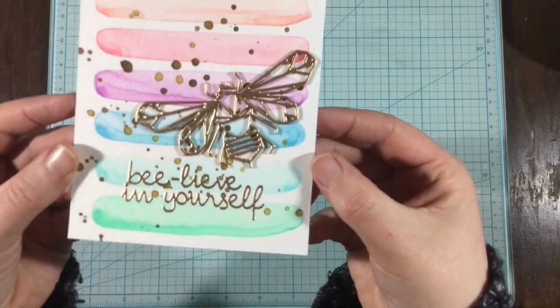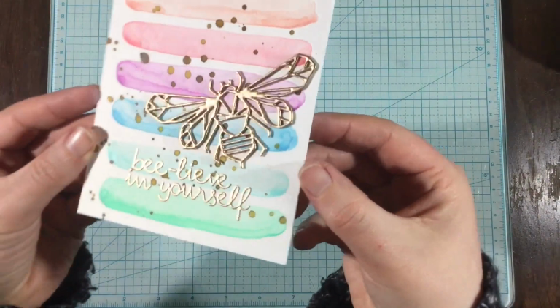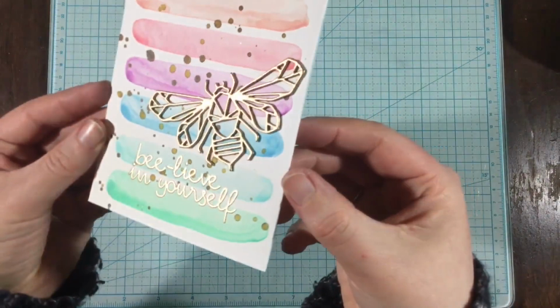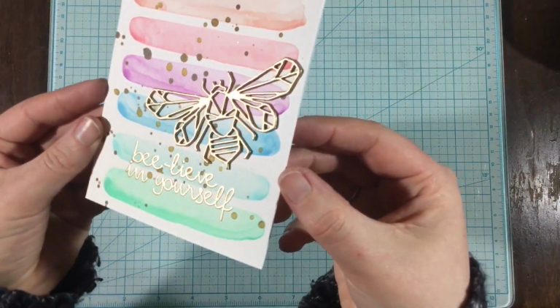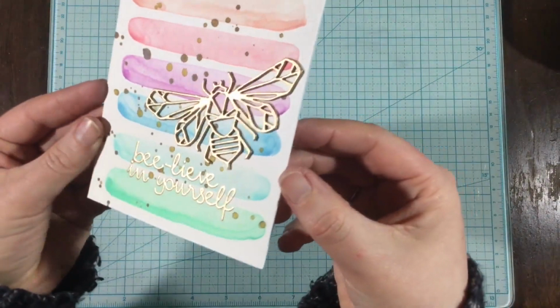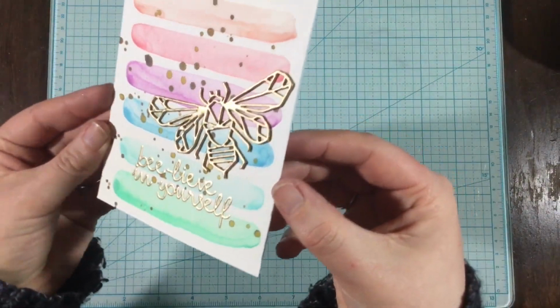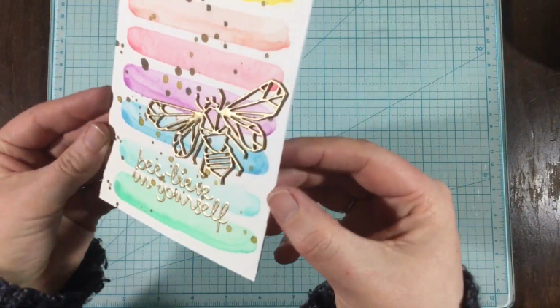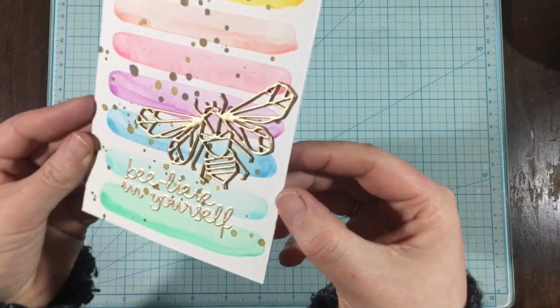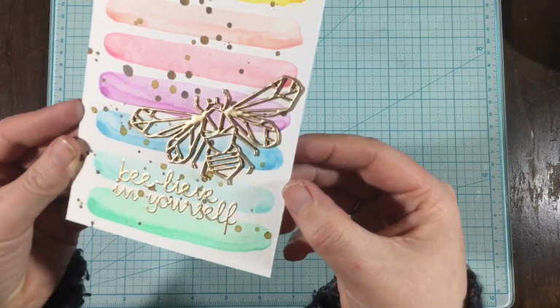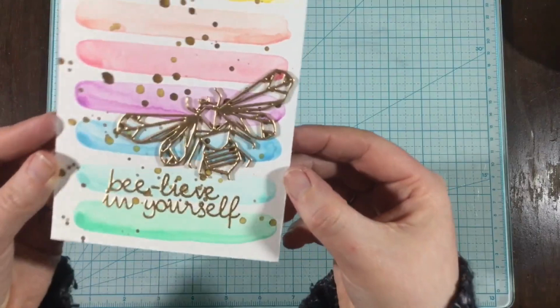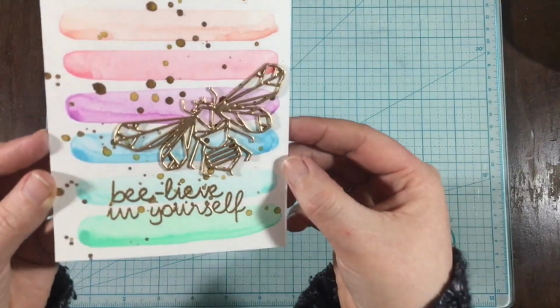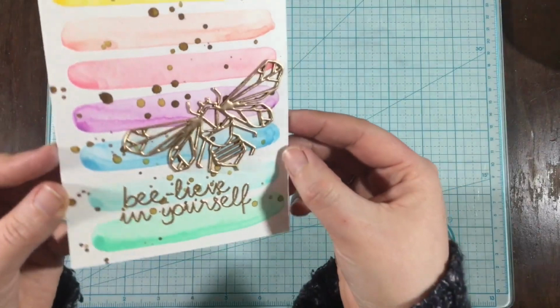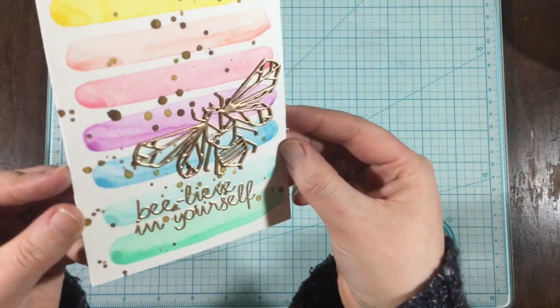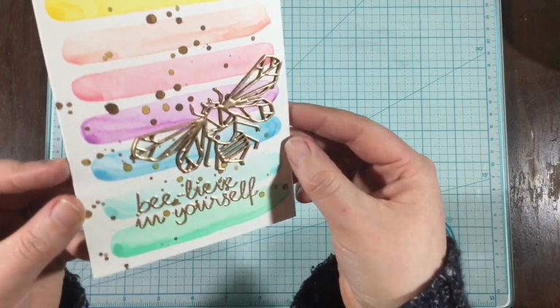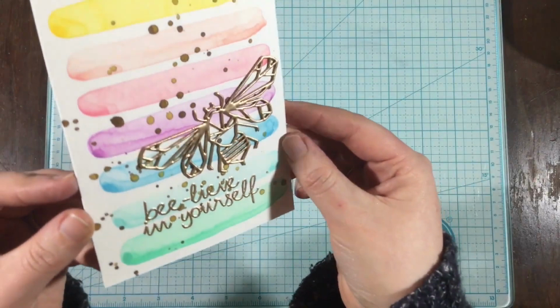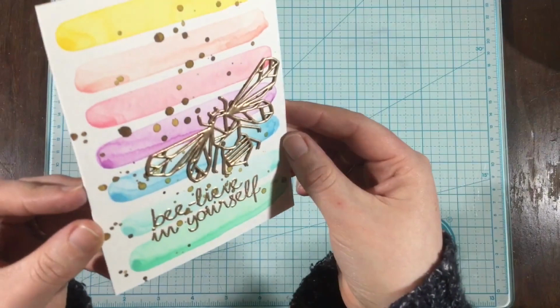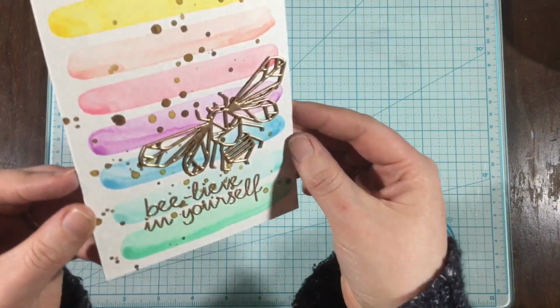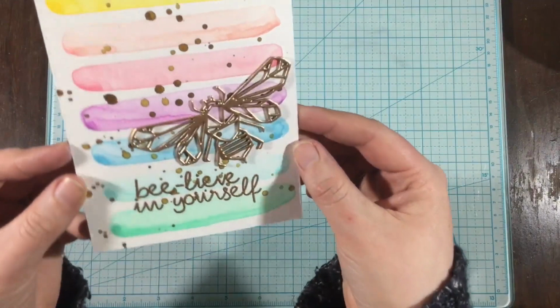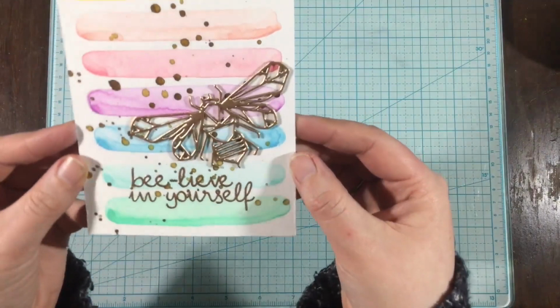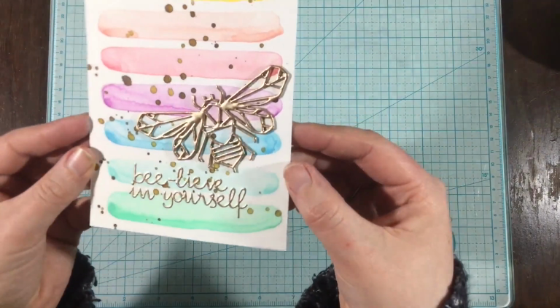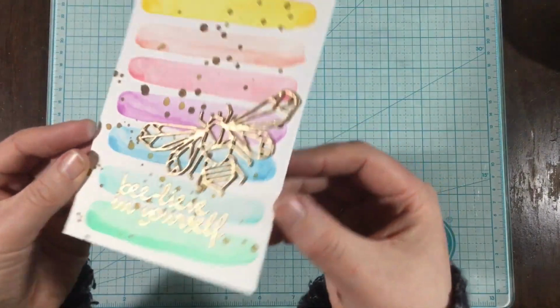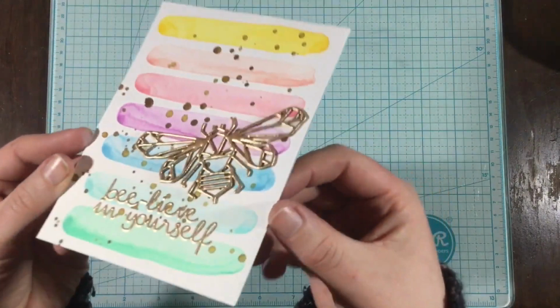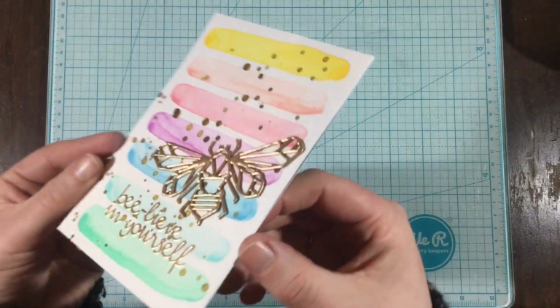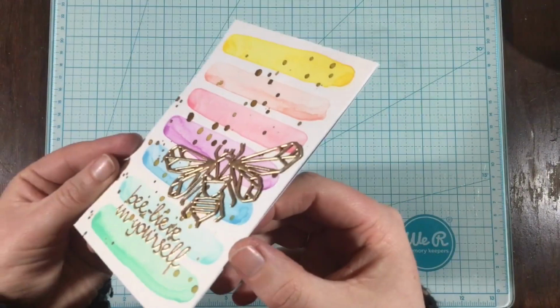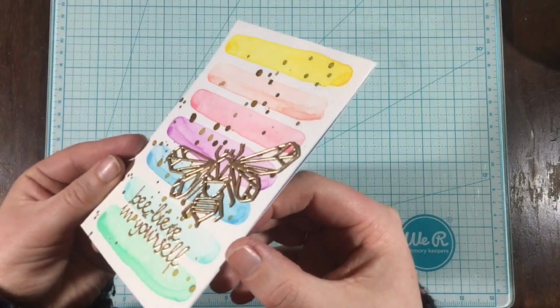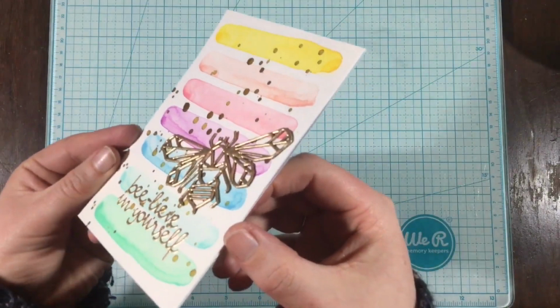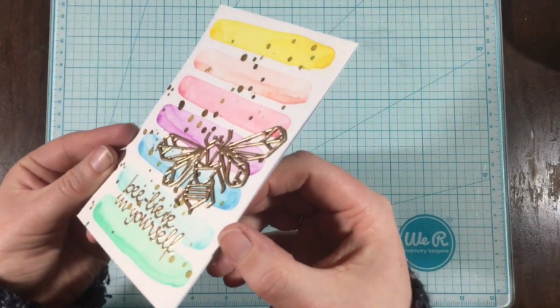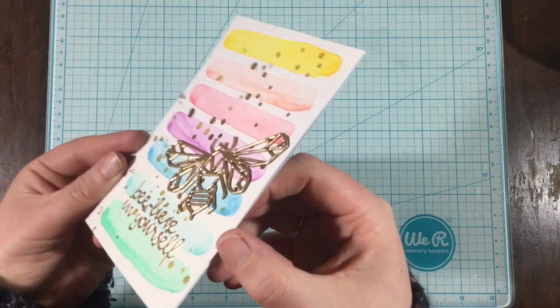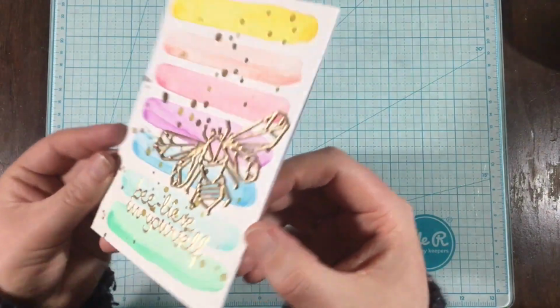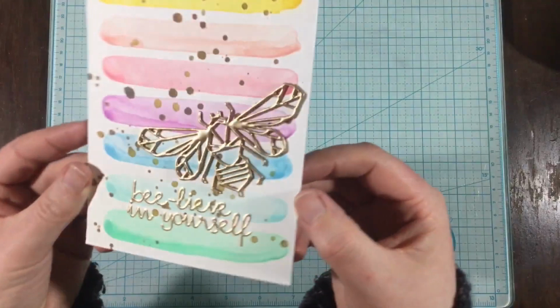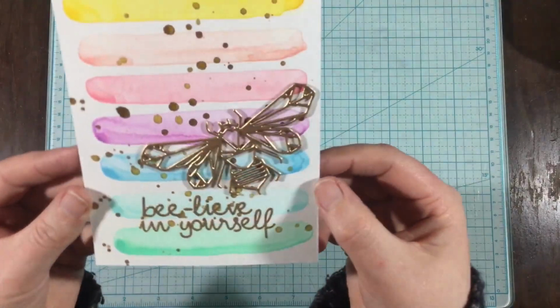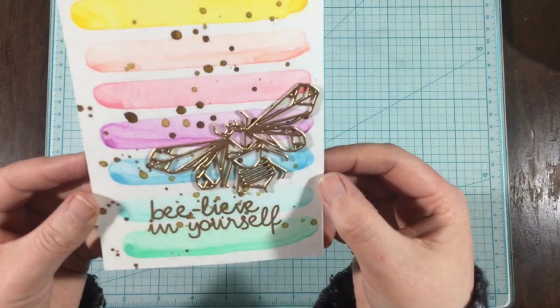And that is it — this is my card. I hope you'll go over to my blog to see some still photos and get some more information about the products I've used. Thank you.